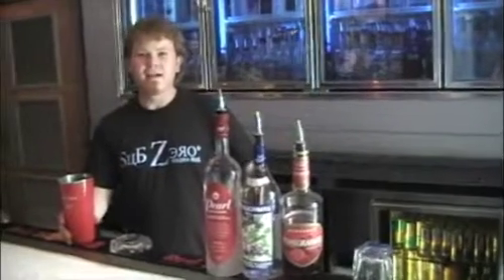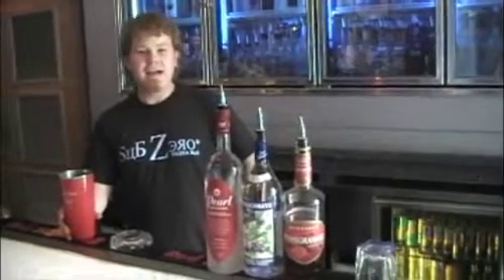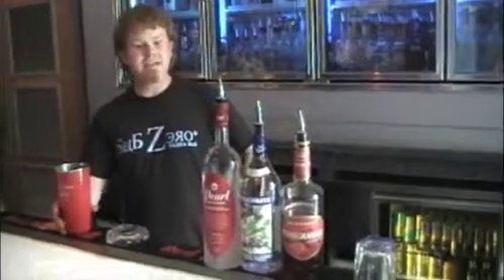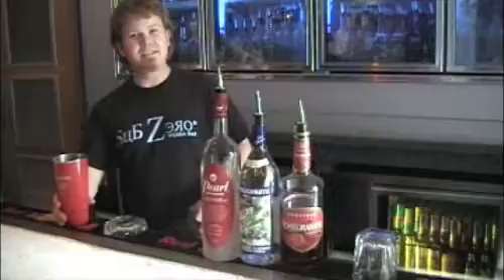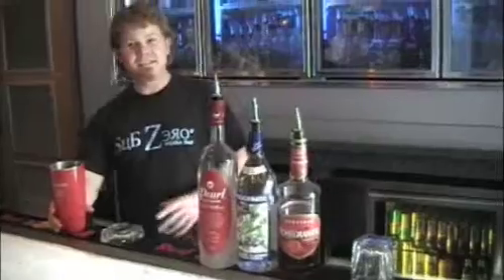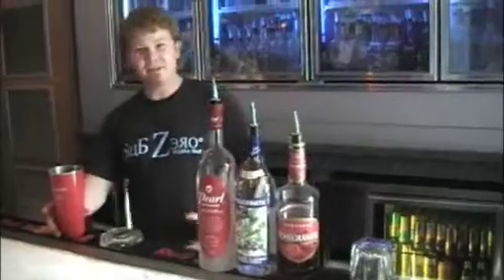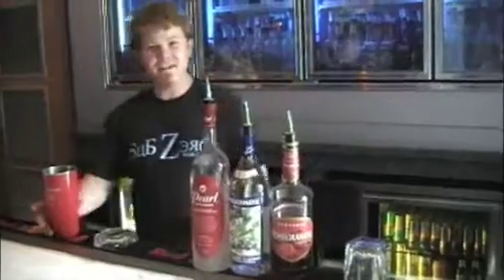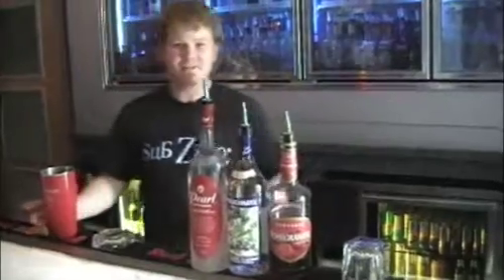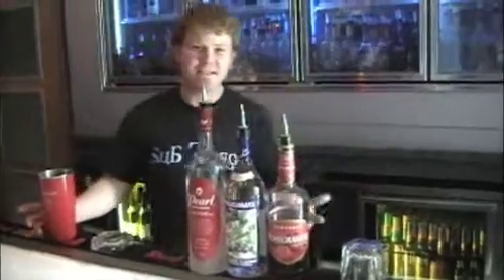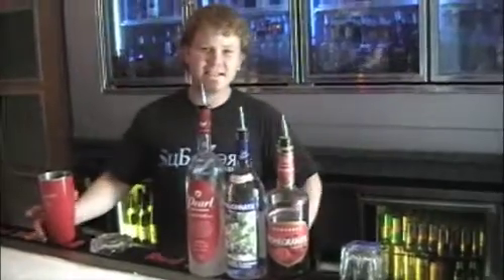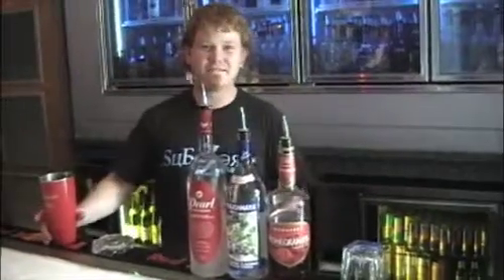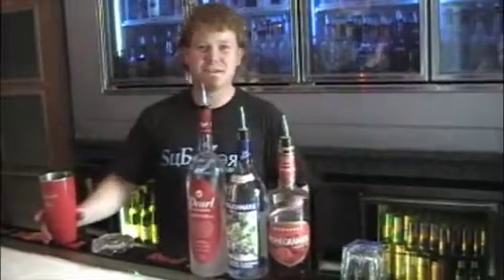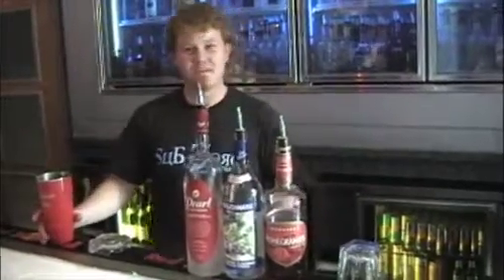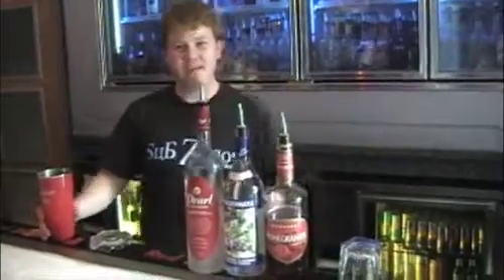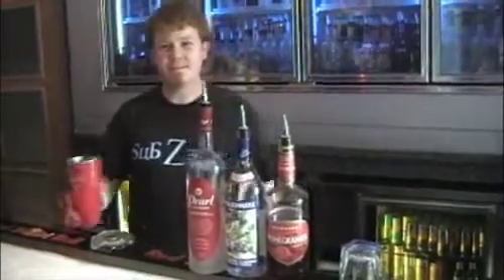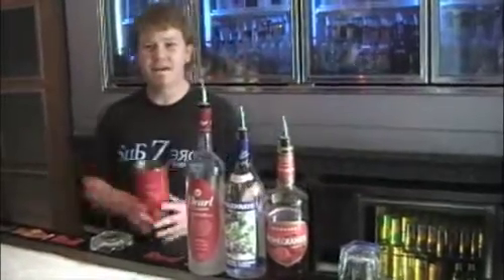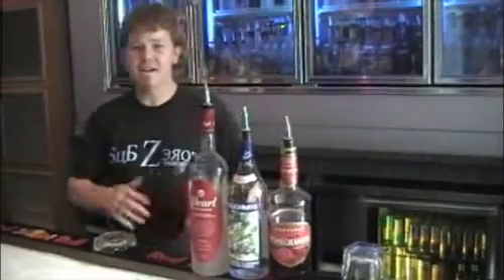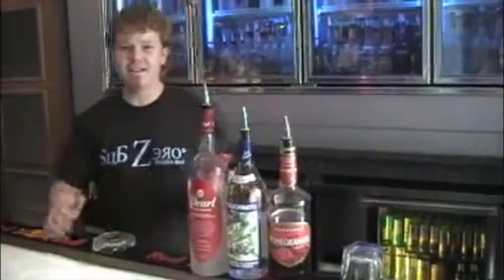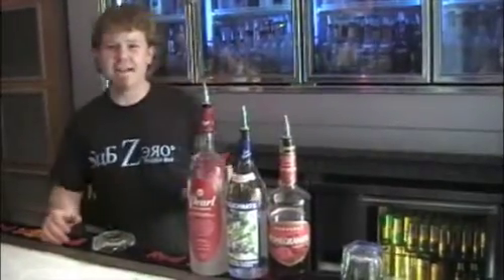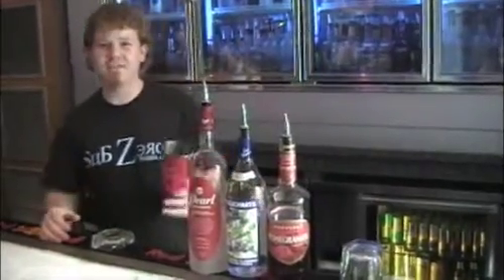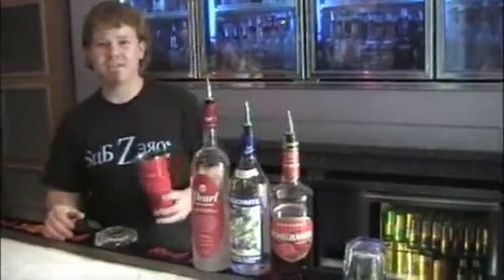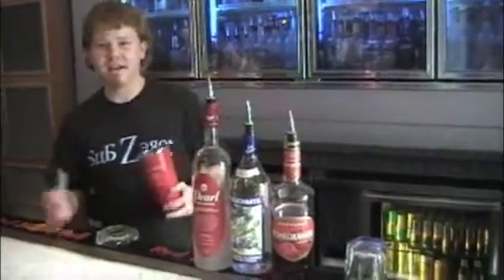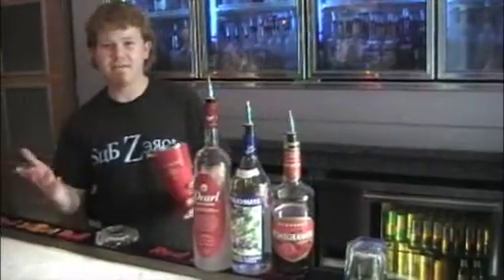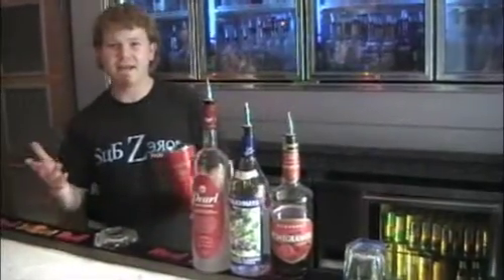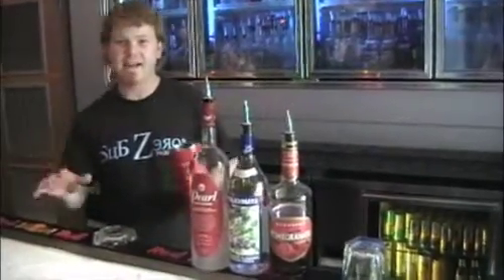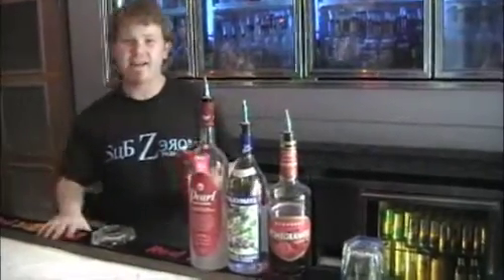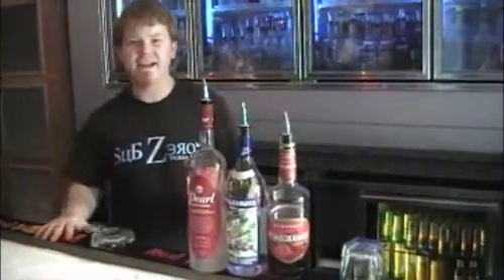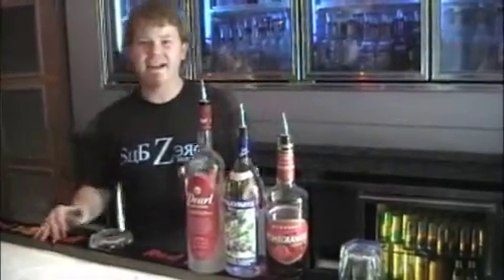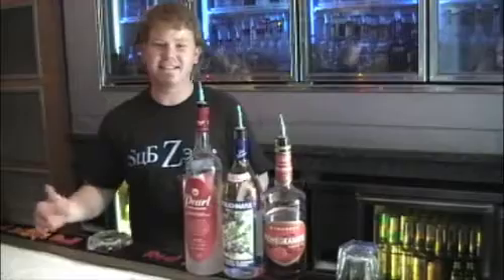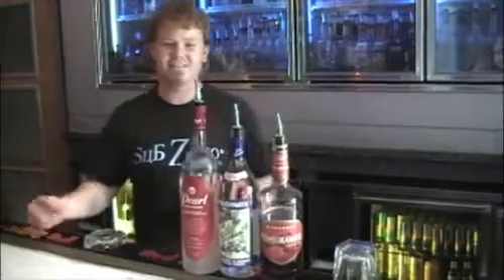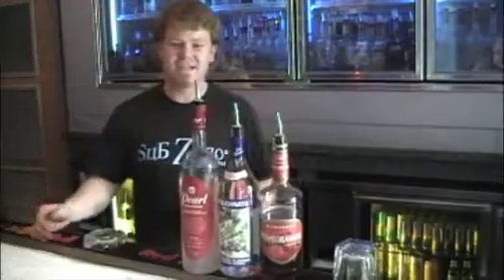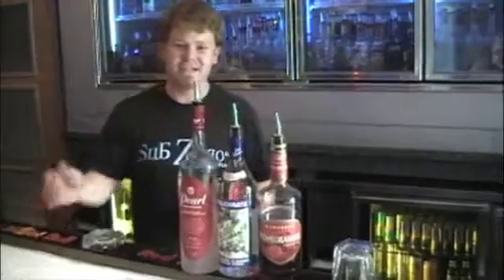Hi, my name is Dustin Paris. I work at Sub-Zero Vodka Bar, and today I'm going to show you how to make an antioxidant martini.